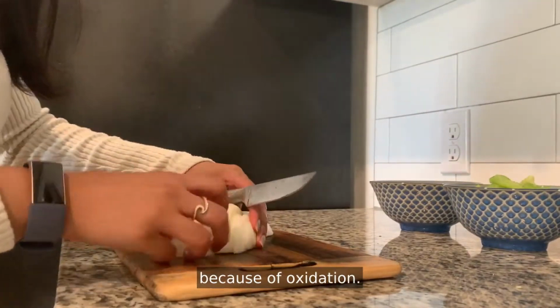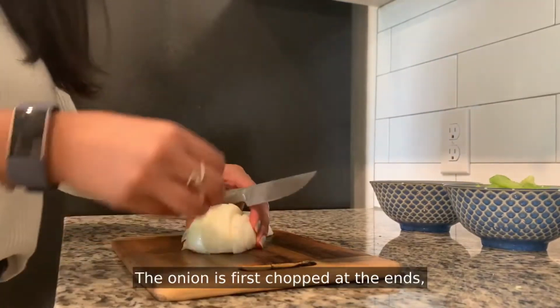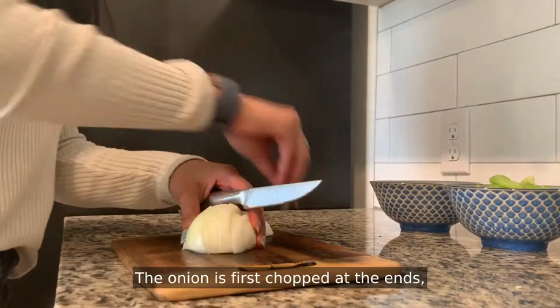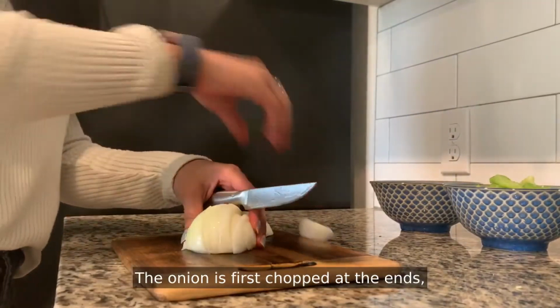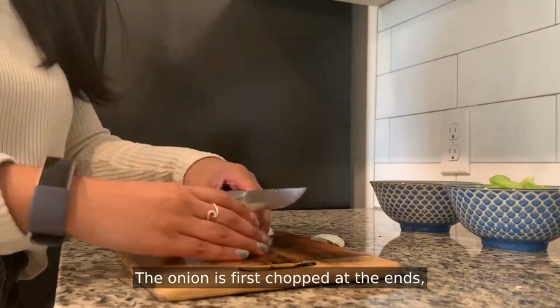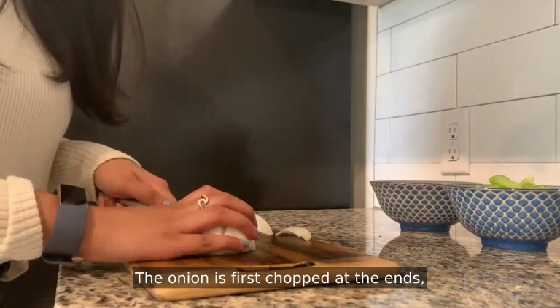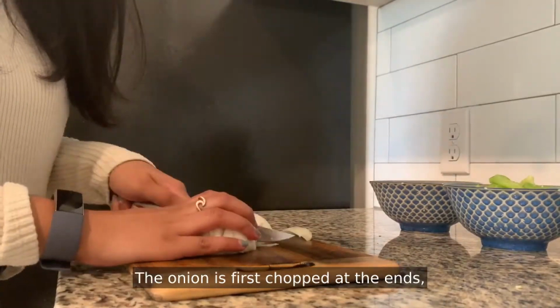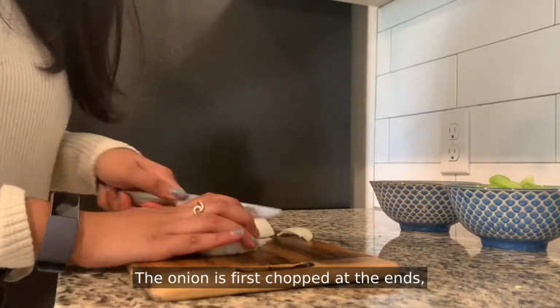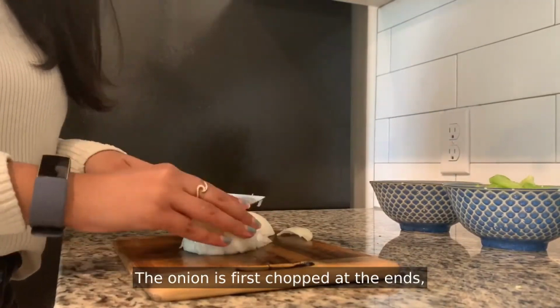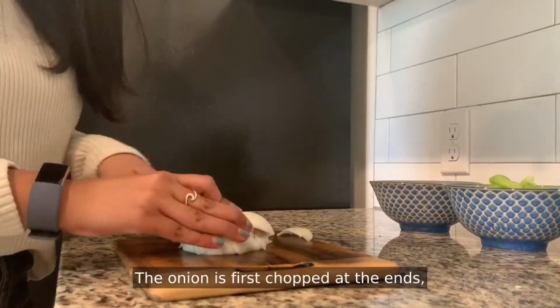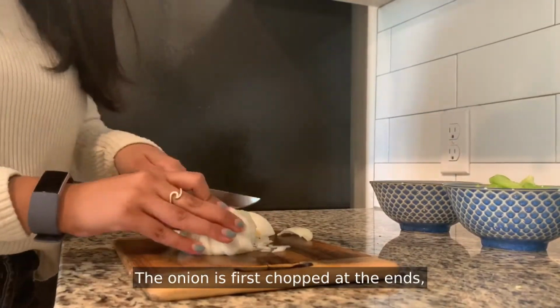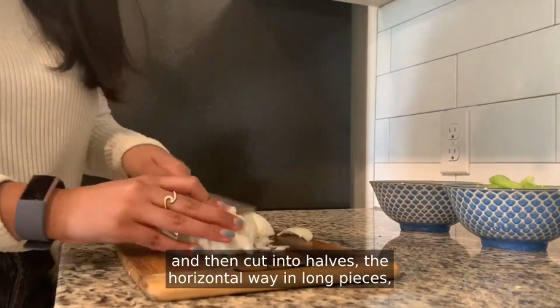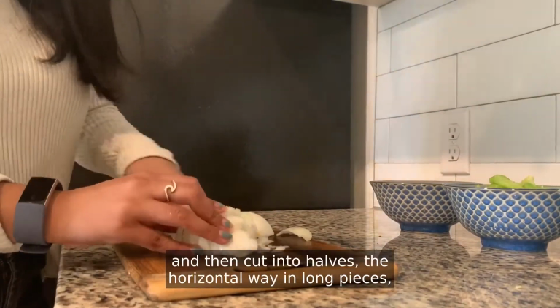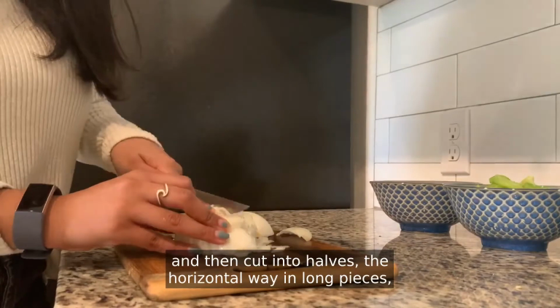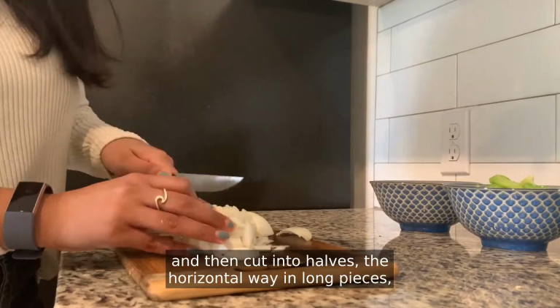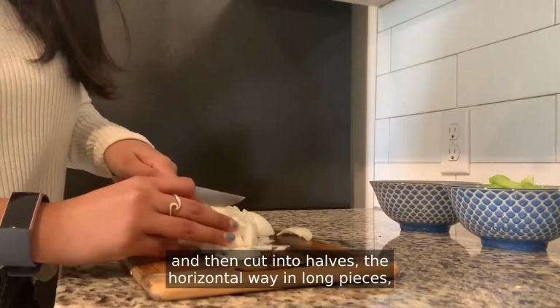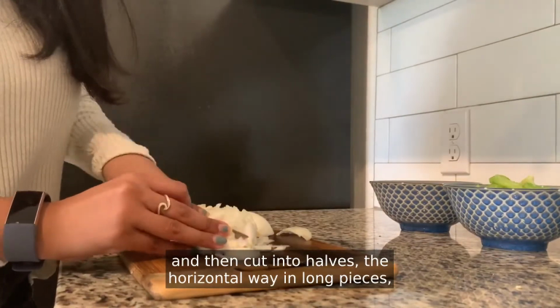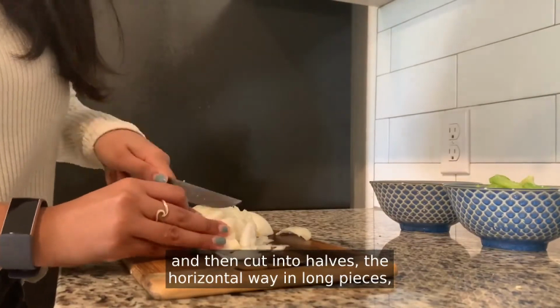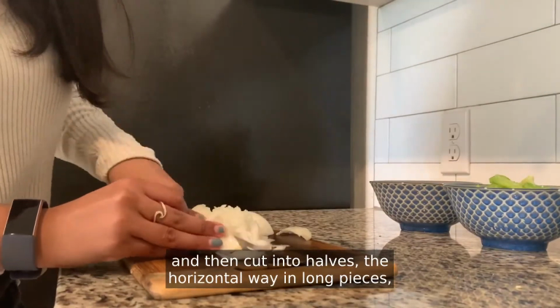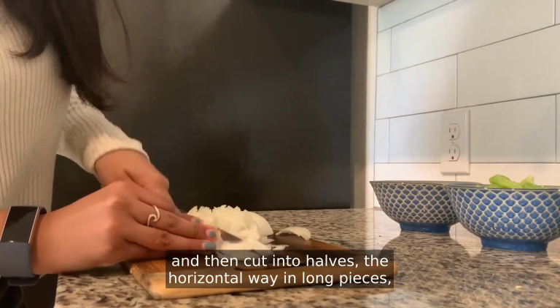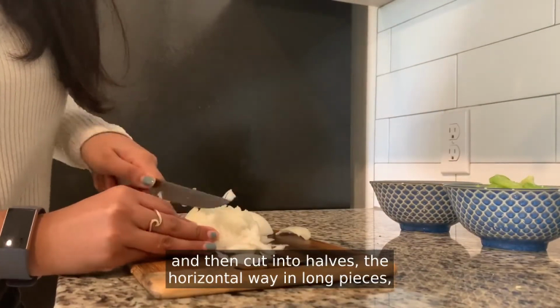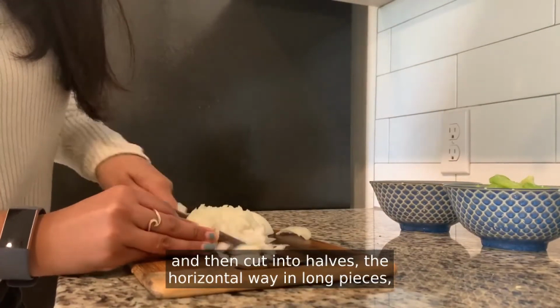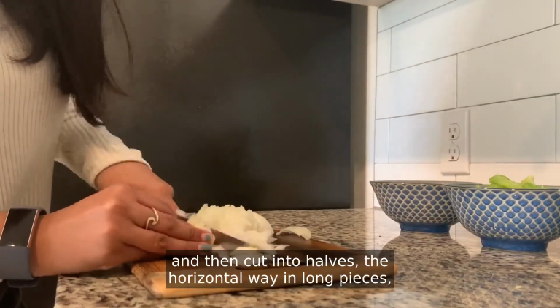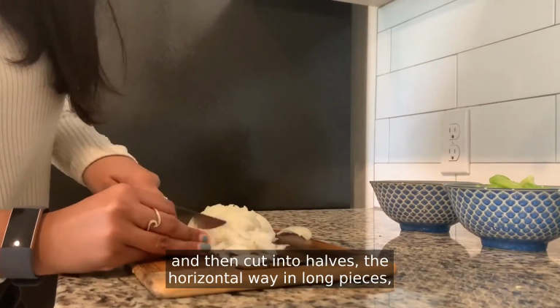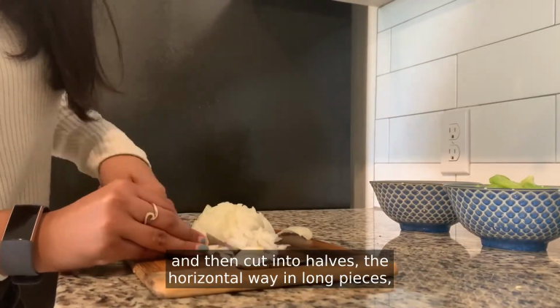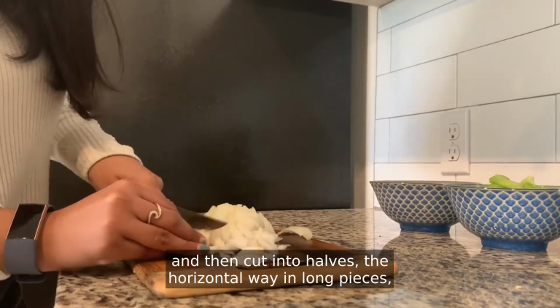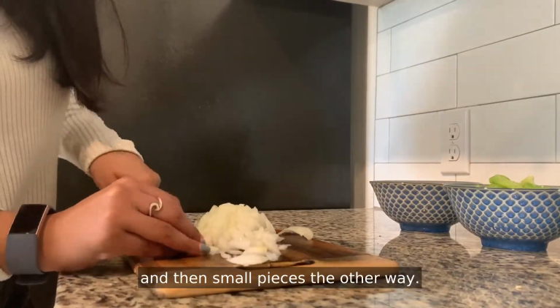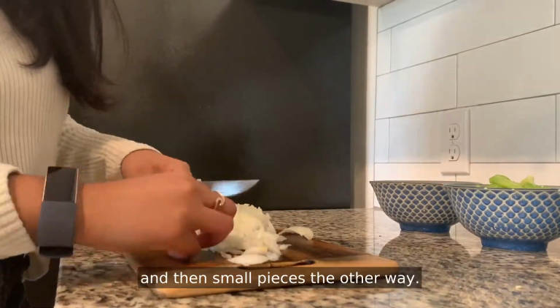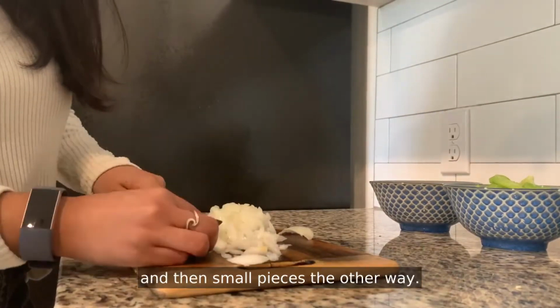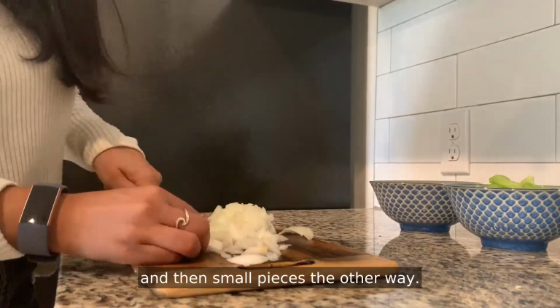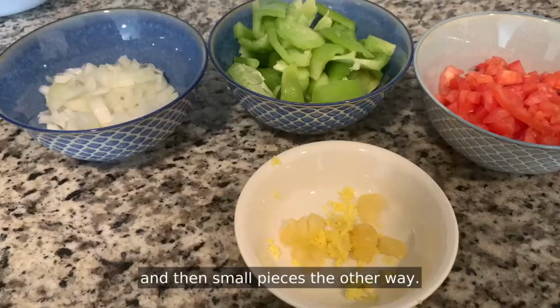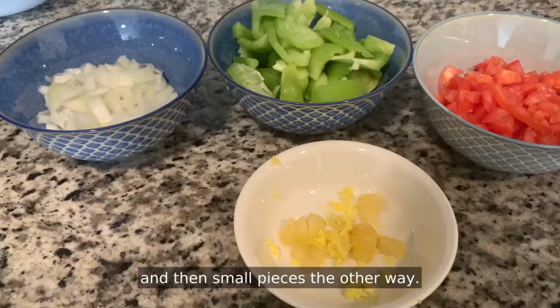The onion is first chopped at the ends and then cut into halves the horizontal way, in long pieces, and then small pieces the other way.